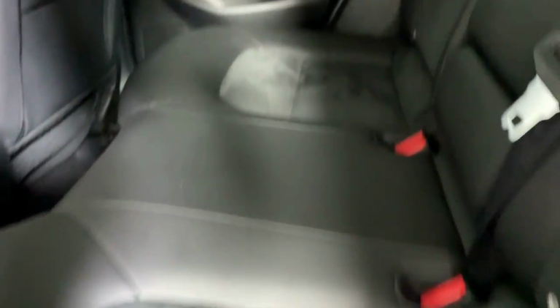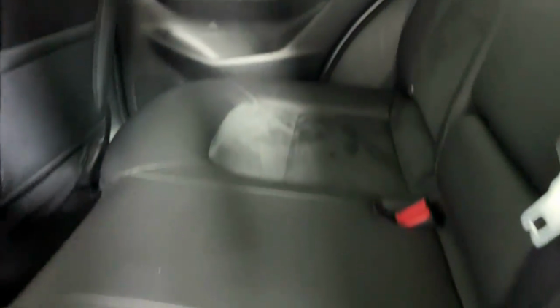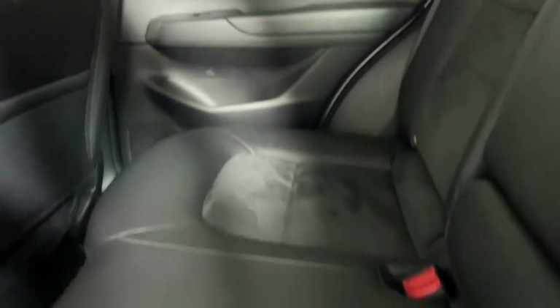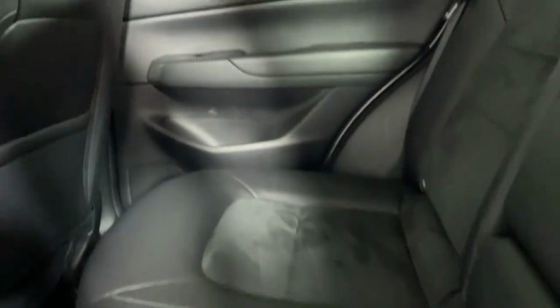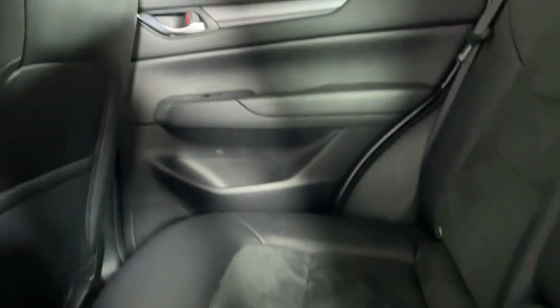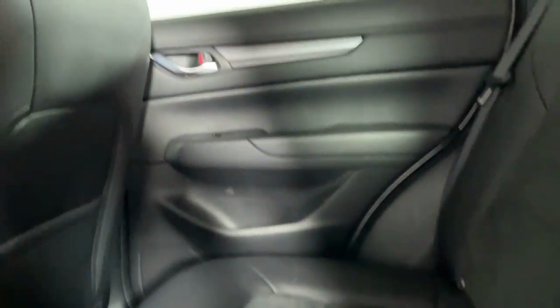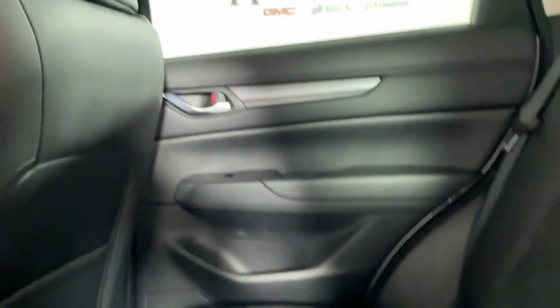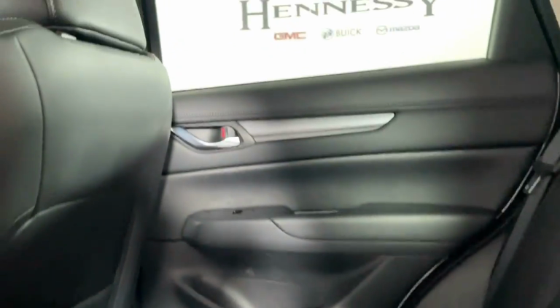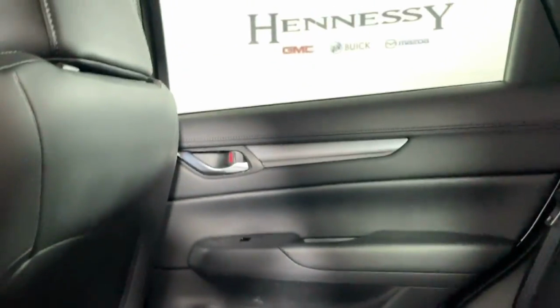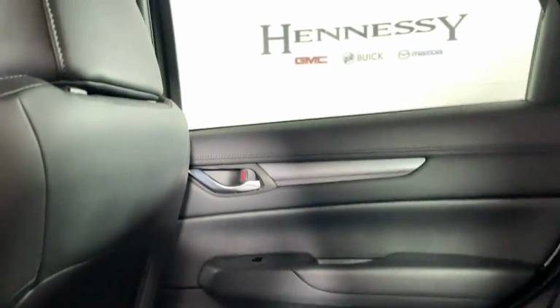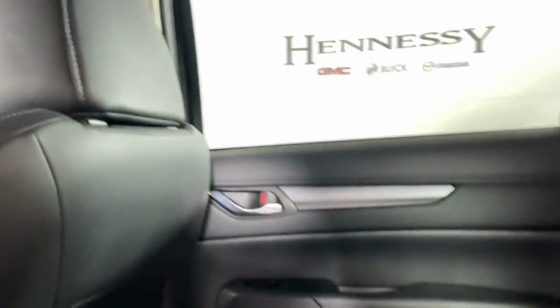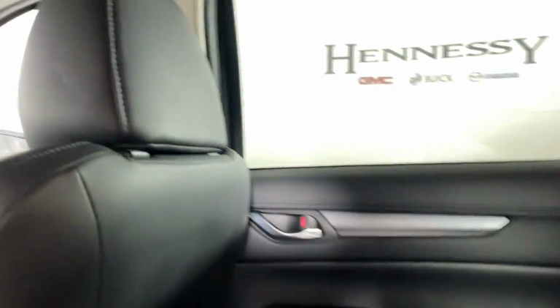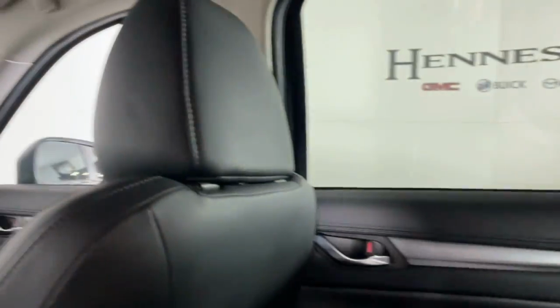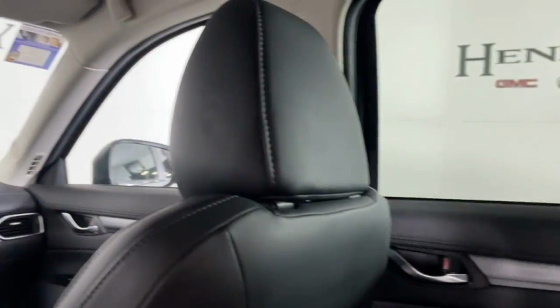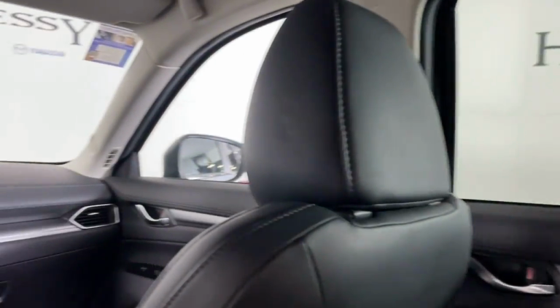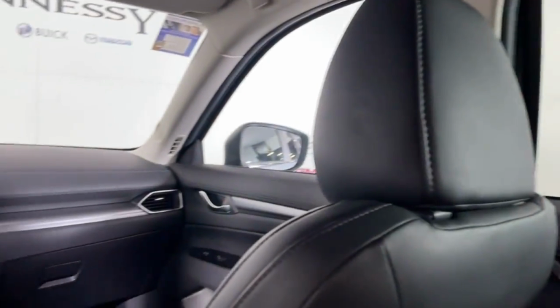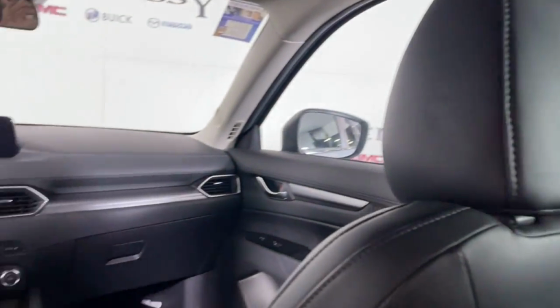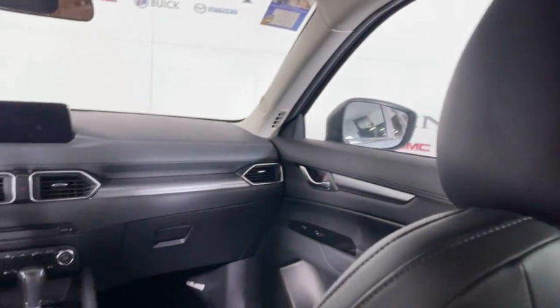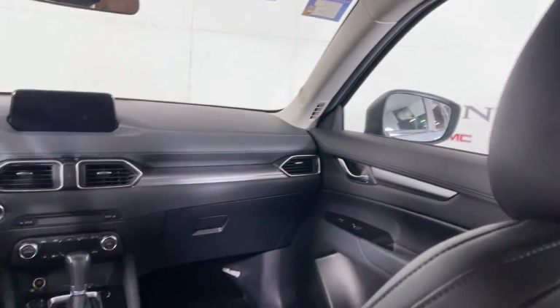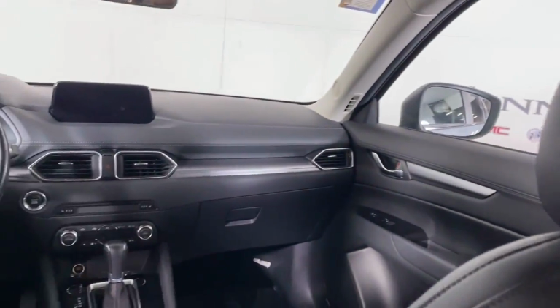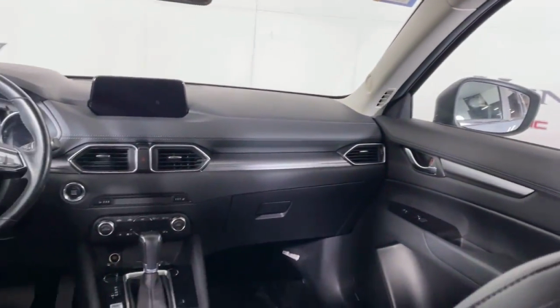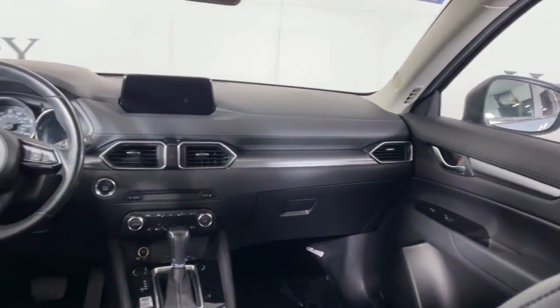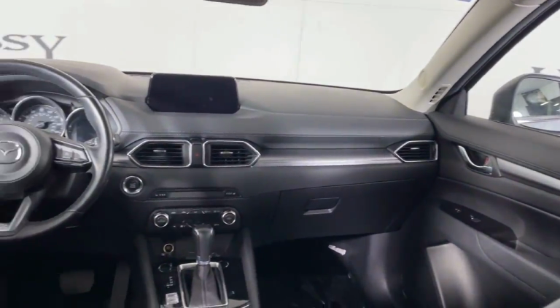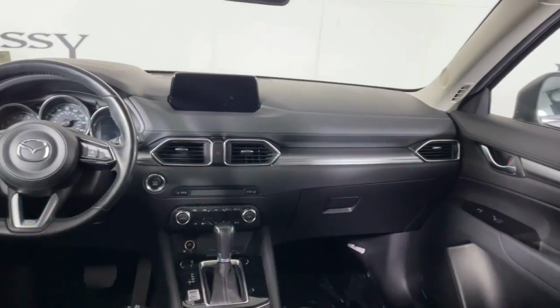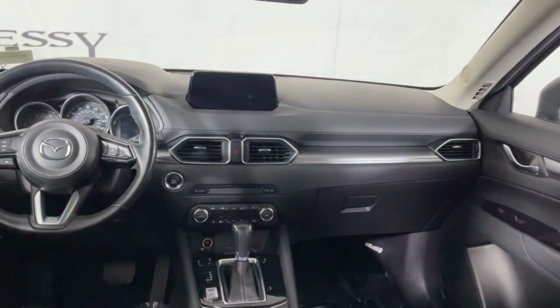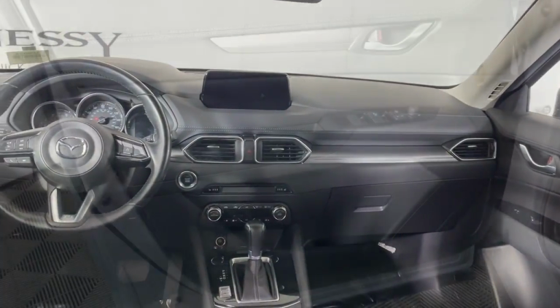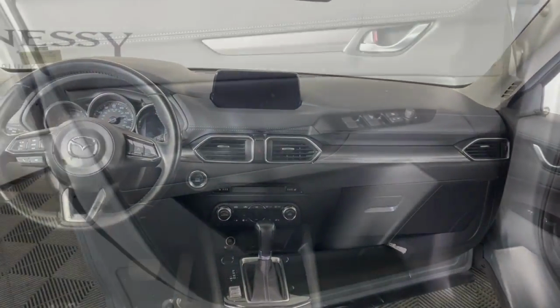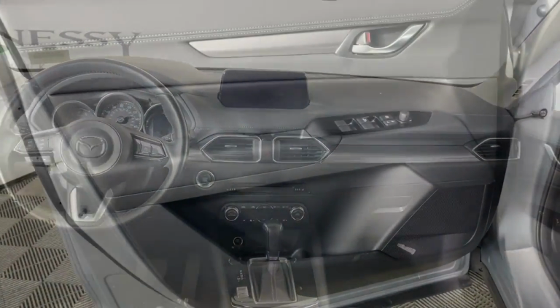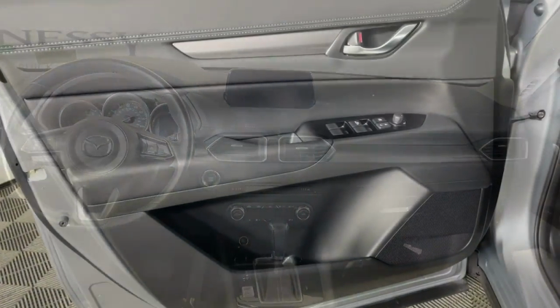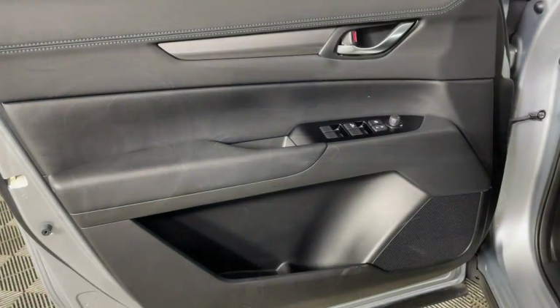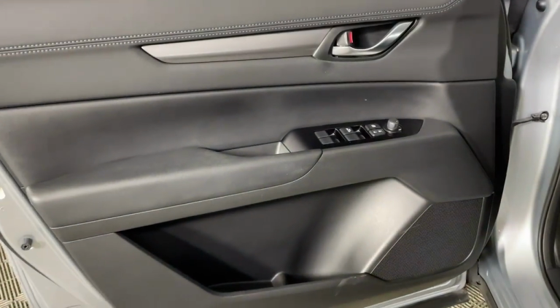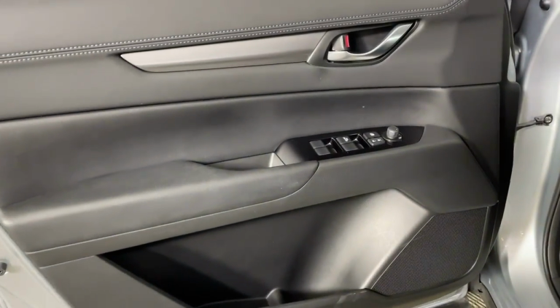See for yourself when you take it out for a road test. Our professional staff looks forward to giving you excellent service.